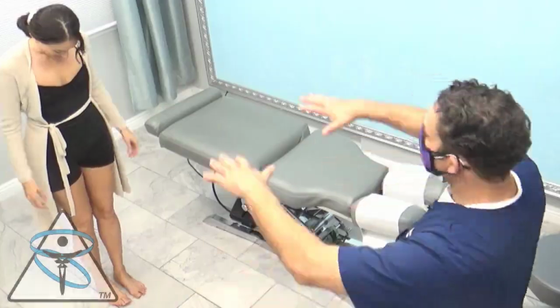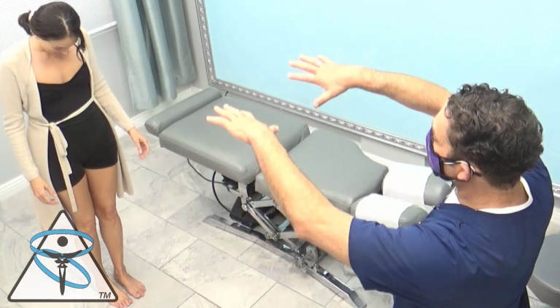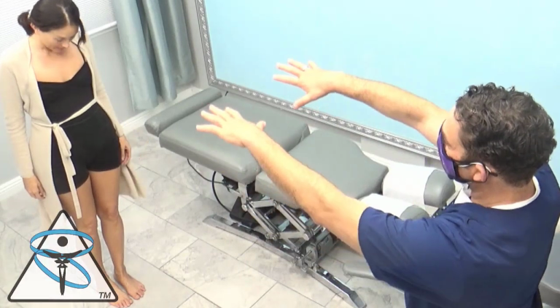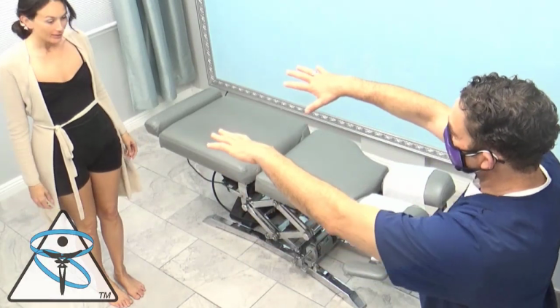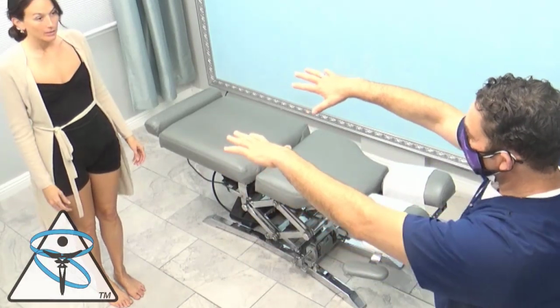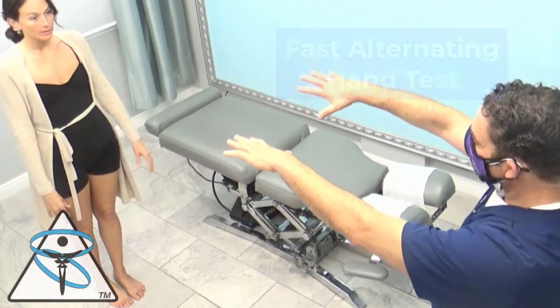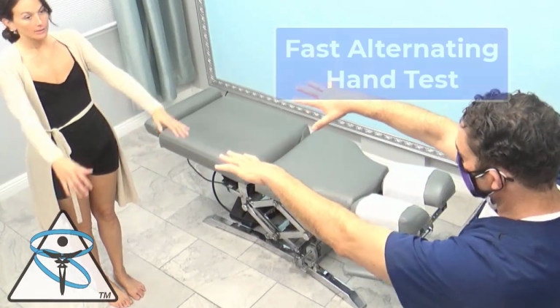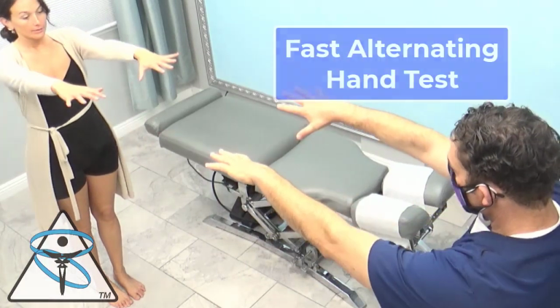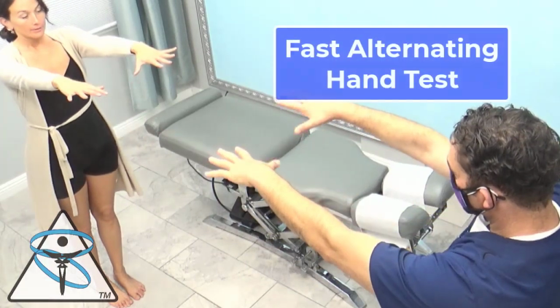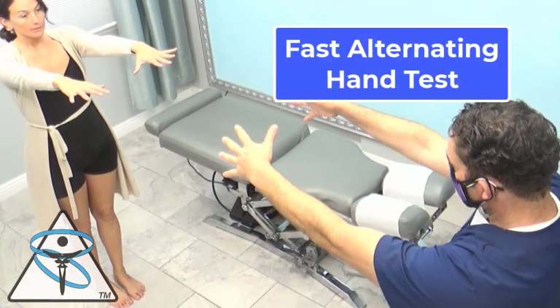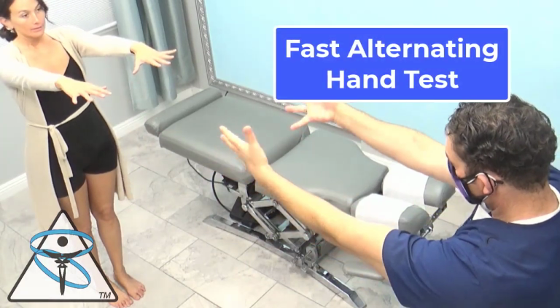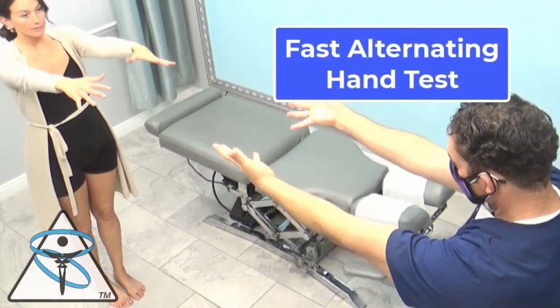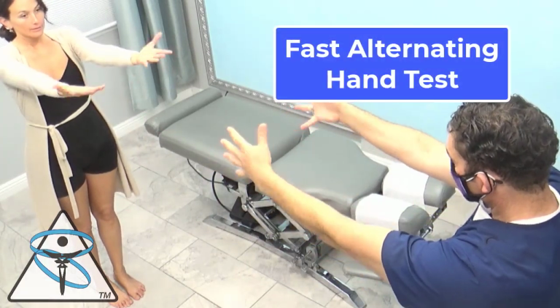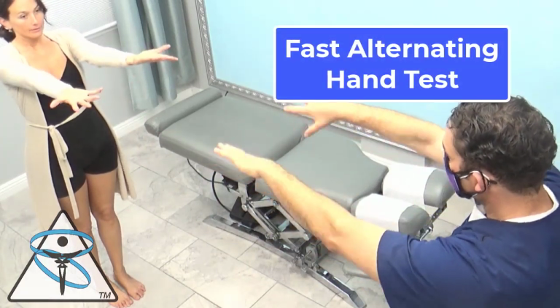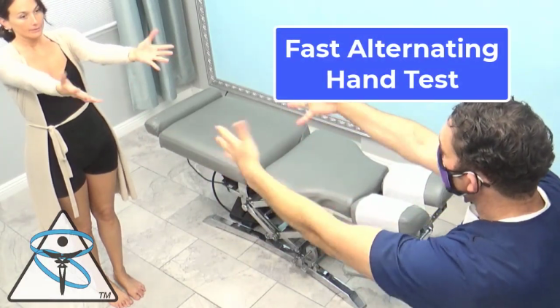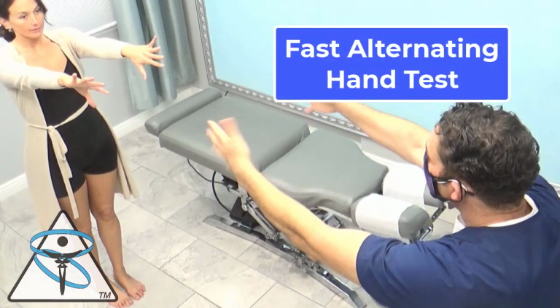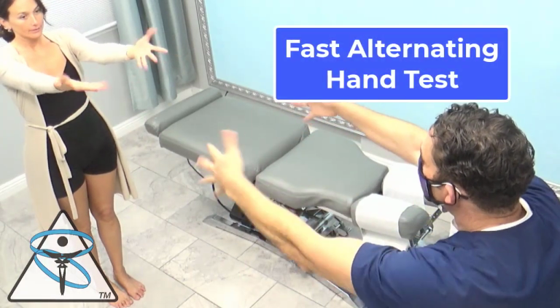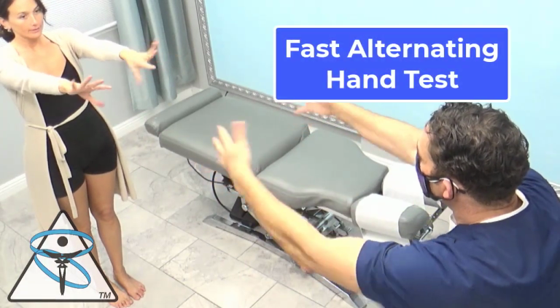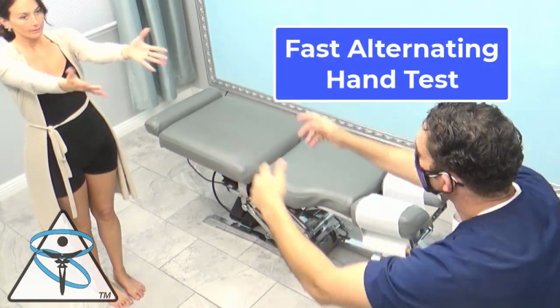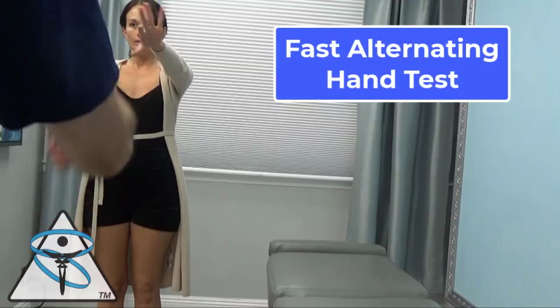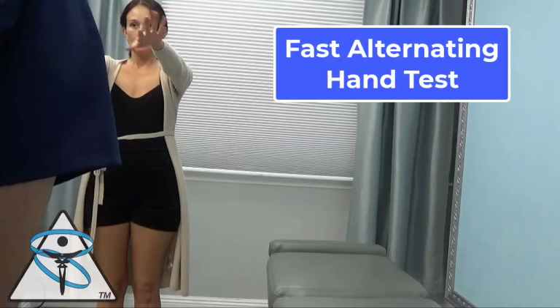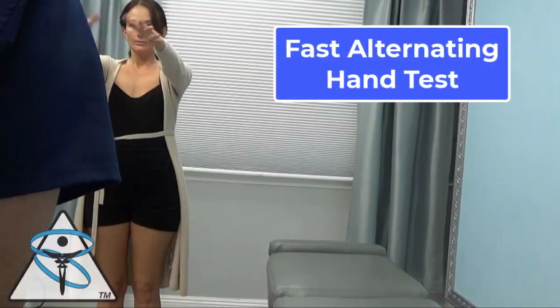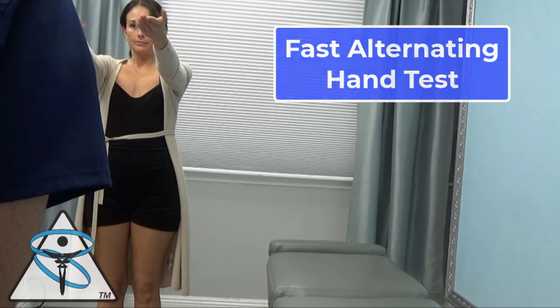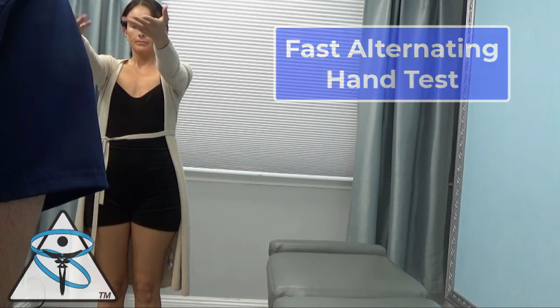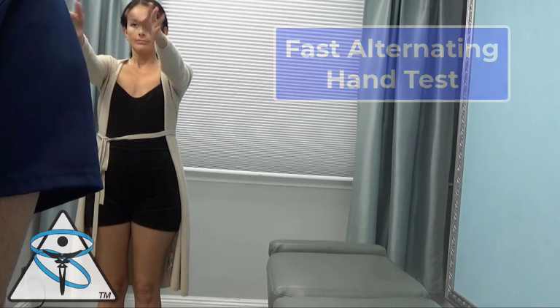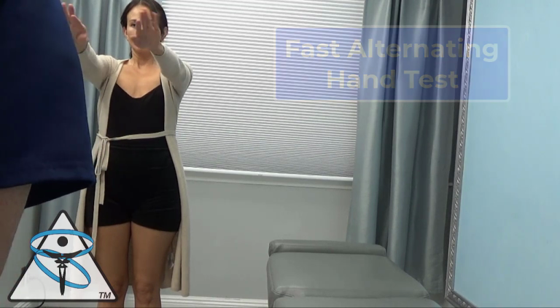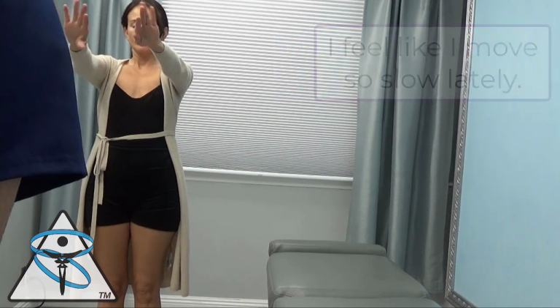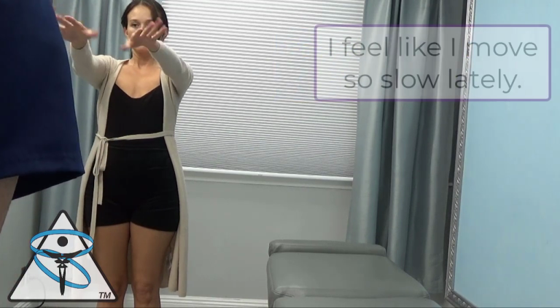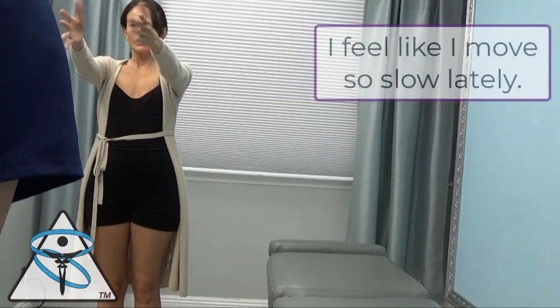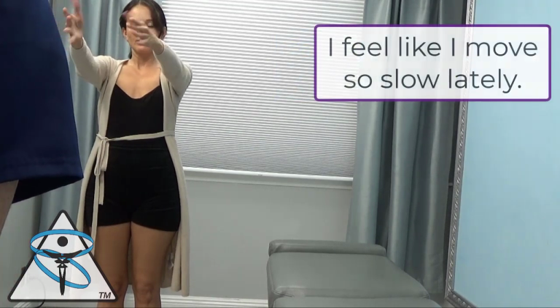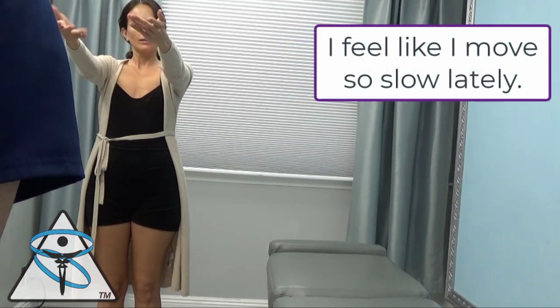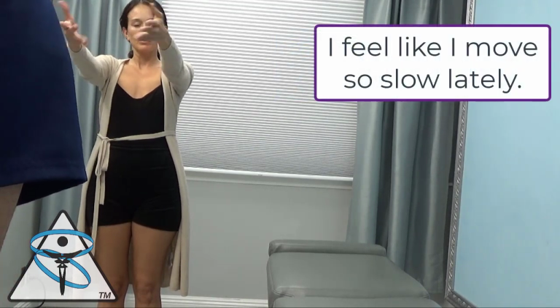Hands out. Rotate. In this test, I'm looking for coordination of her hands and to see which one is unsteady.